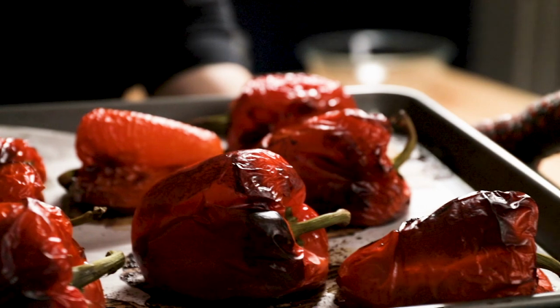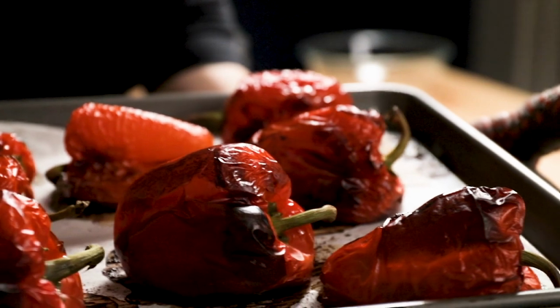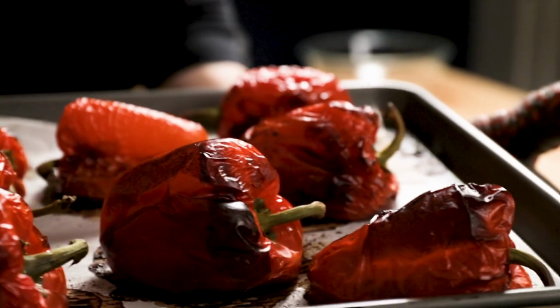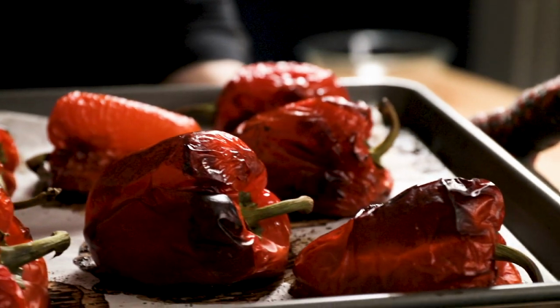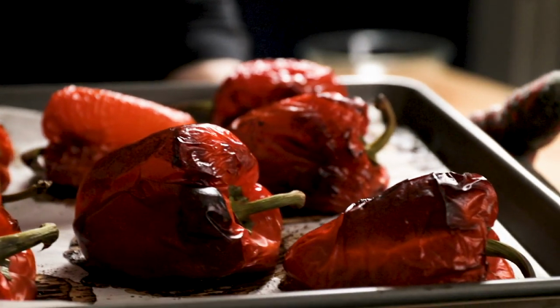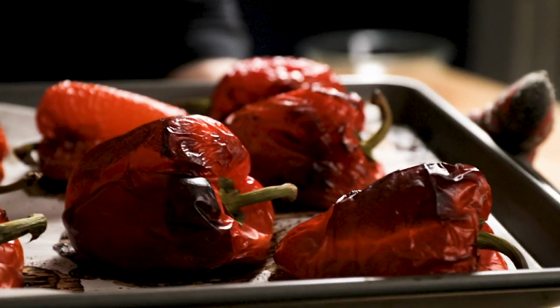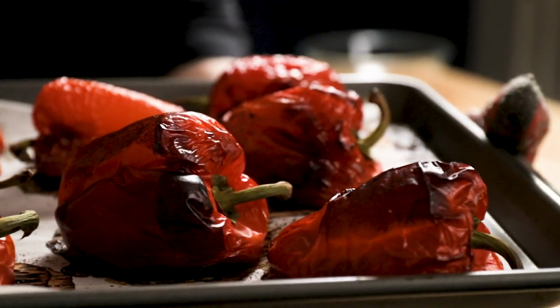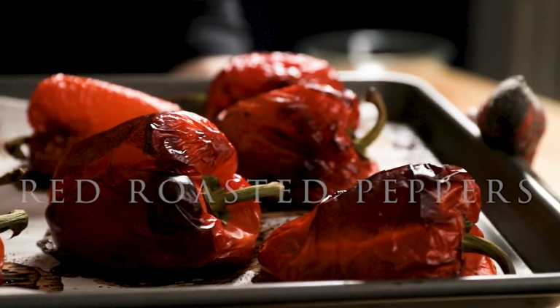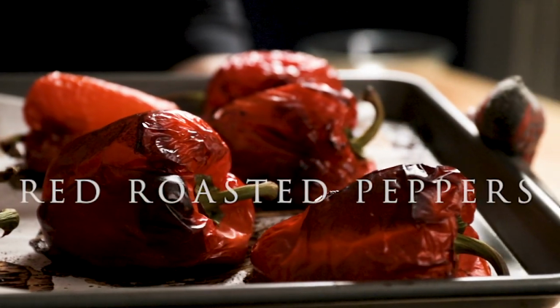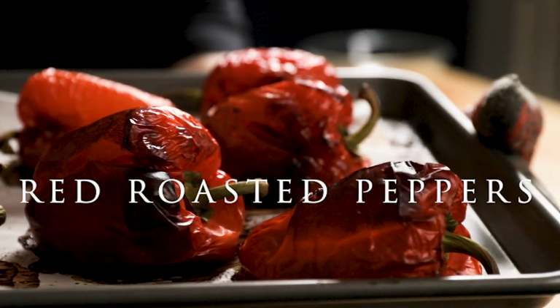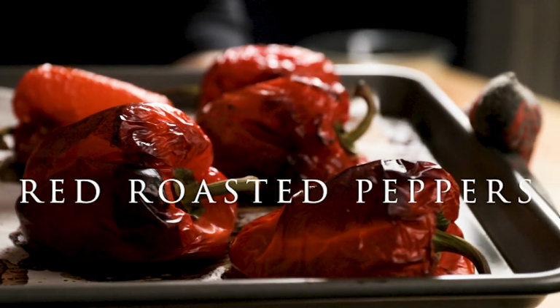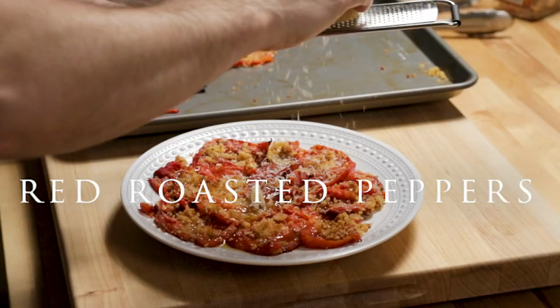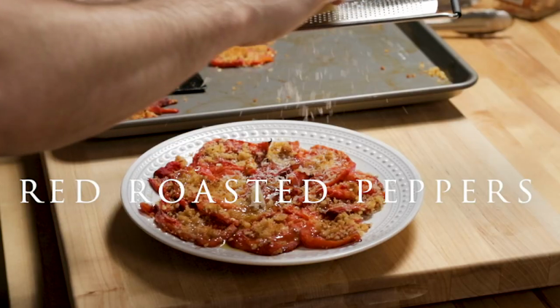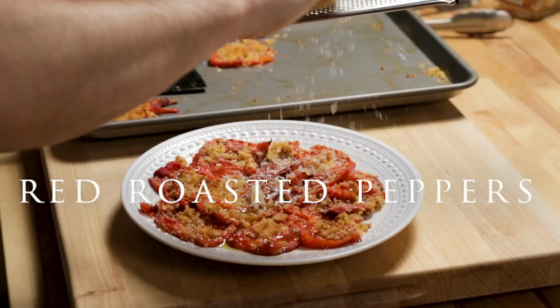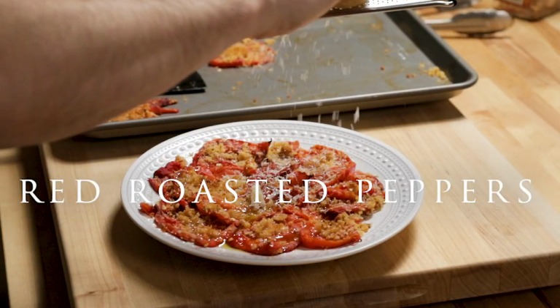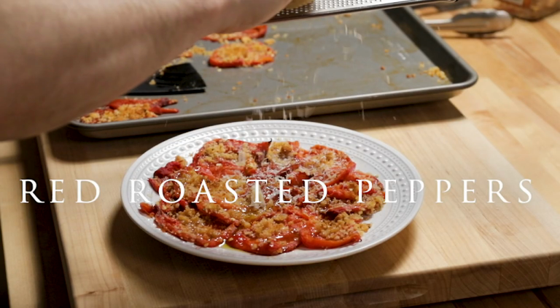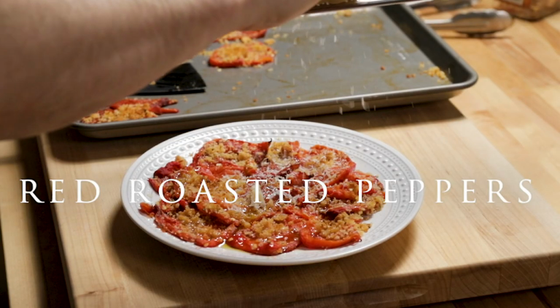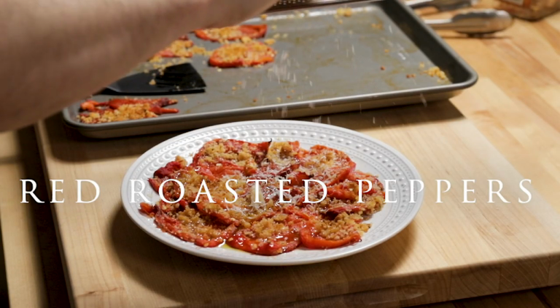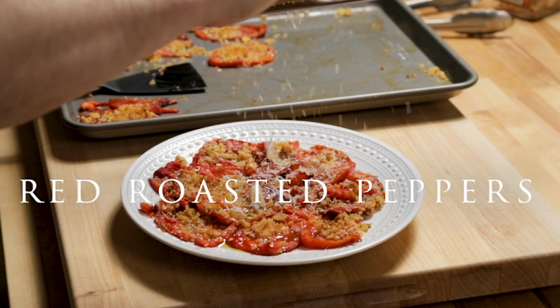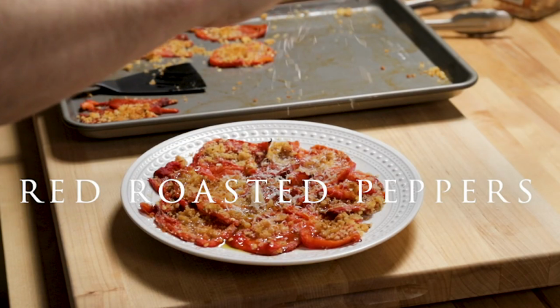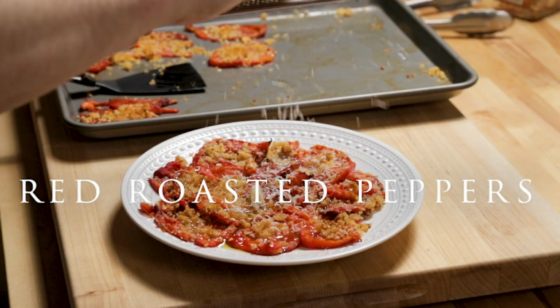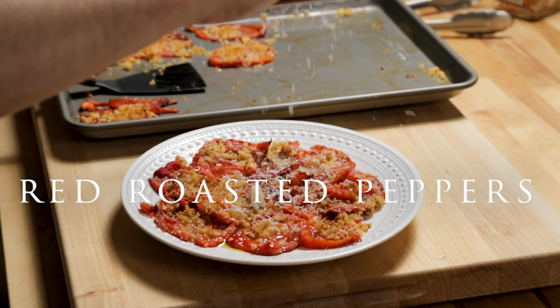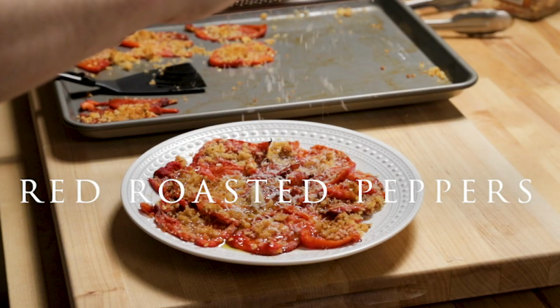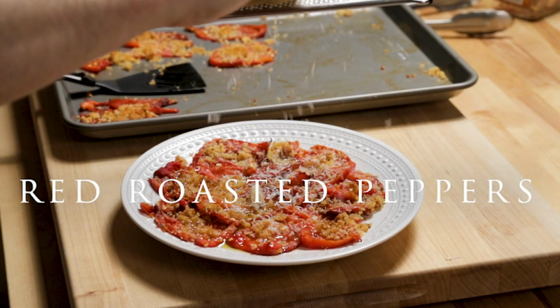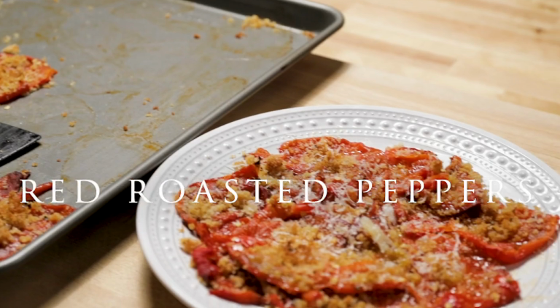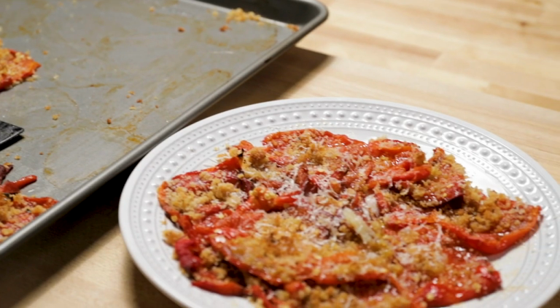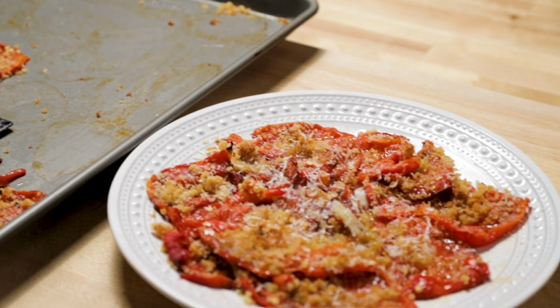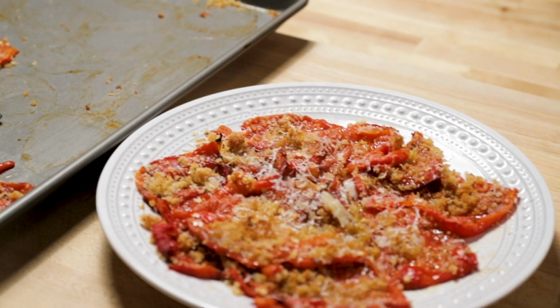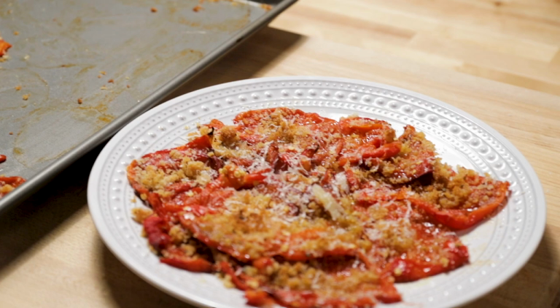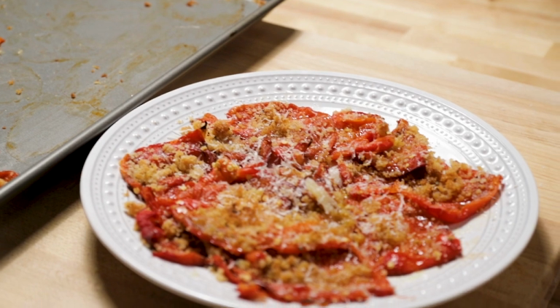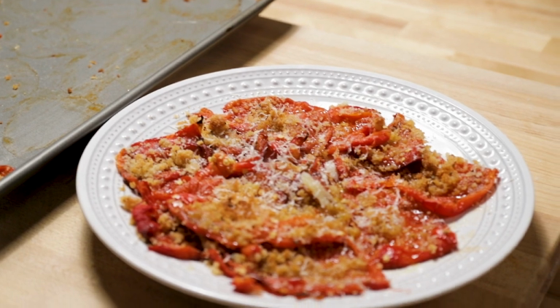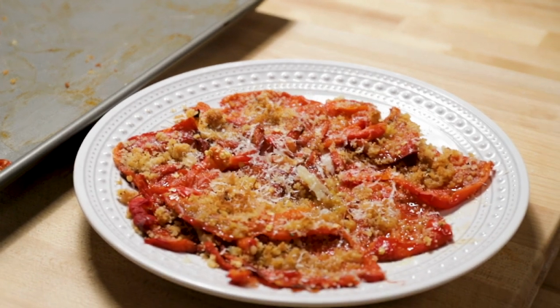You don't need to buy roasted peppers anymore. Today I'm going to show you how to make delicious red roasted peppers with seasoned breadcrumbs.